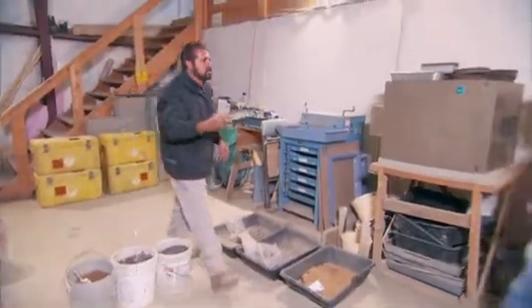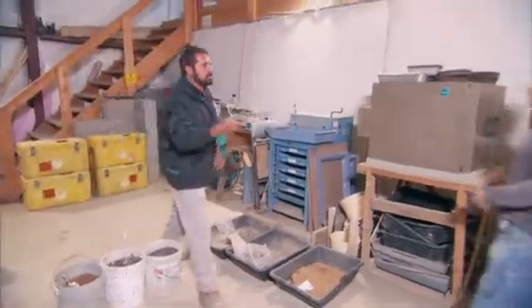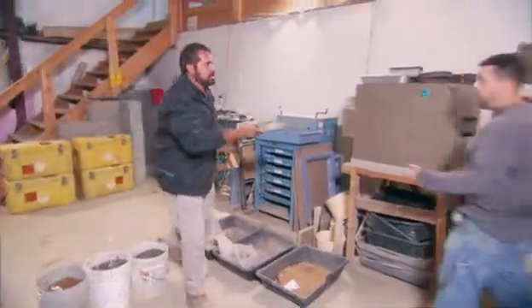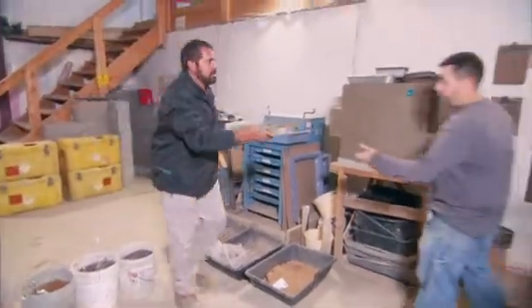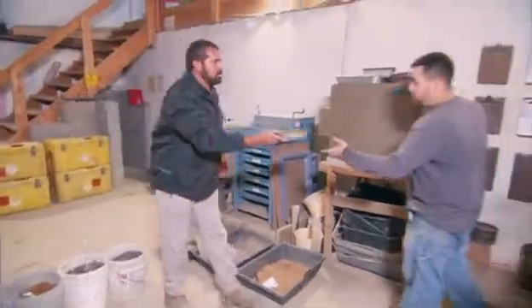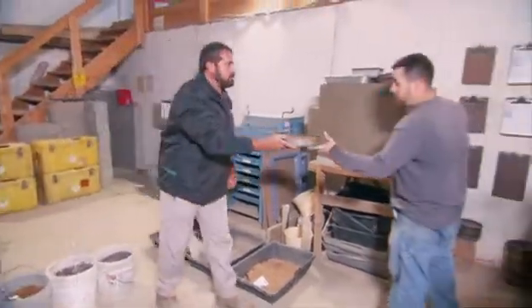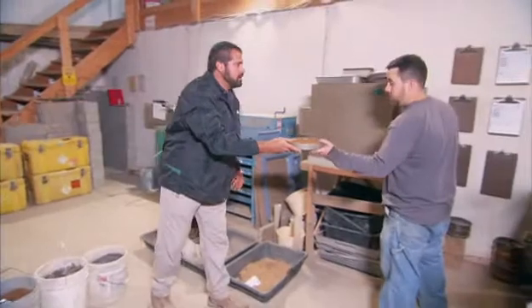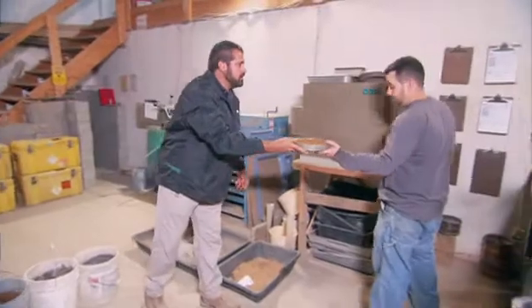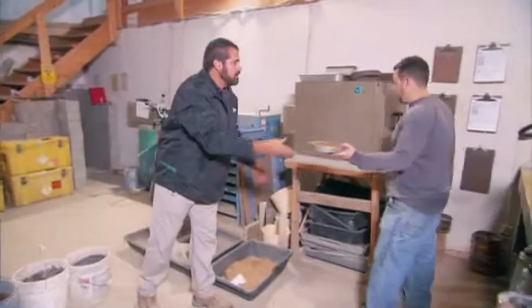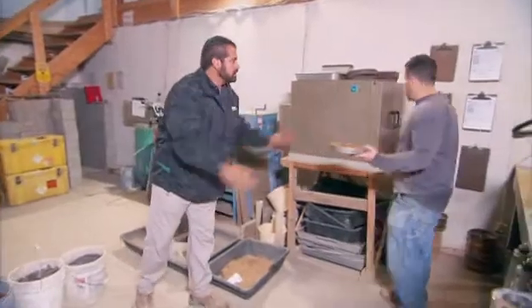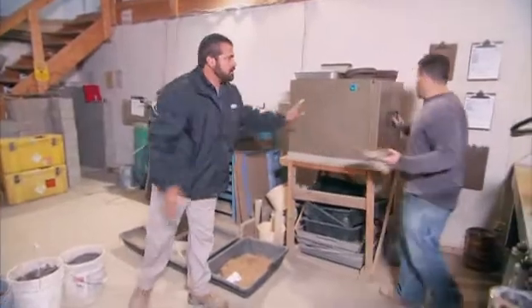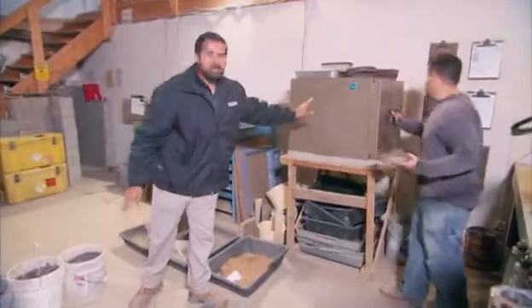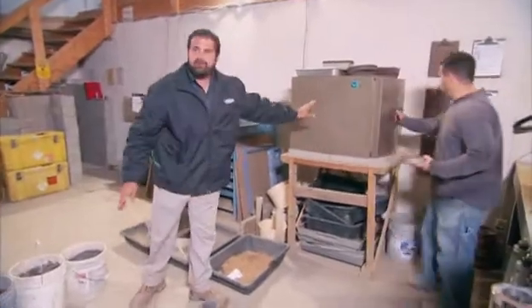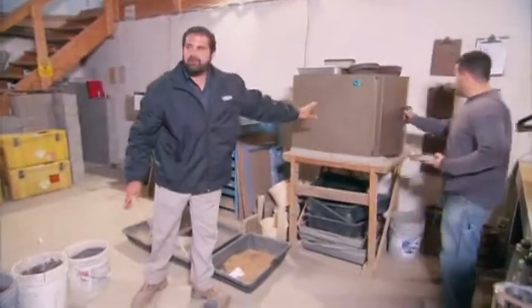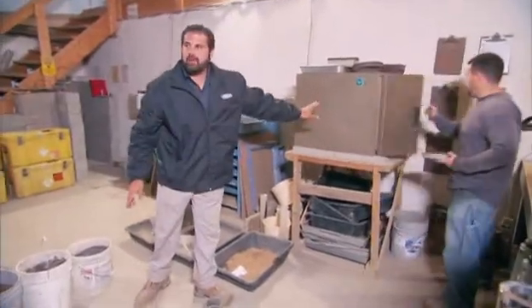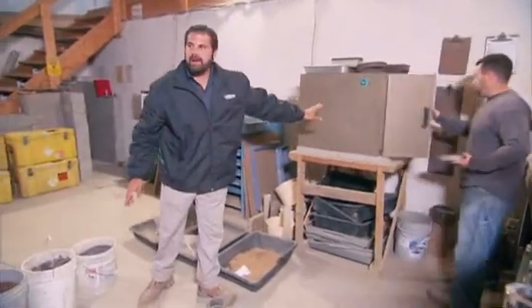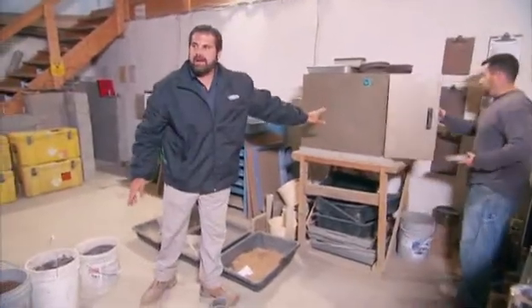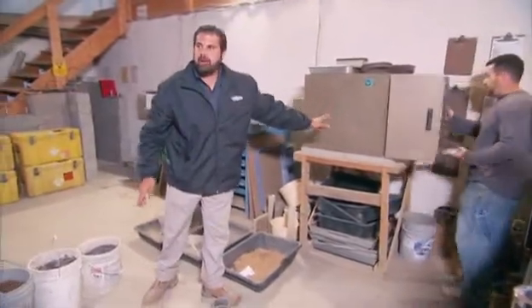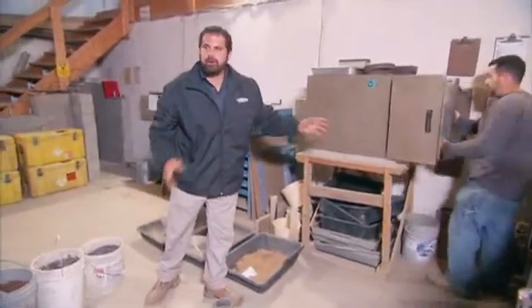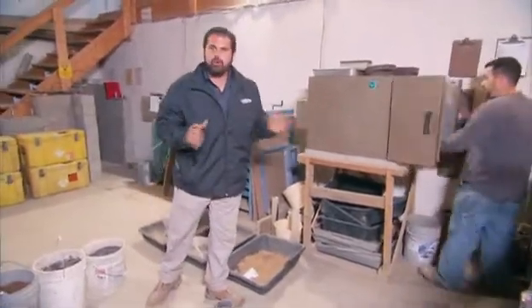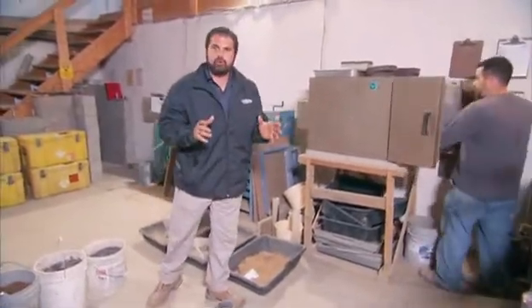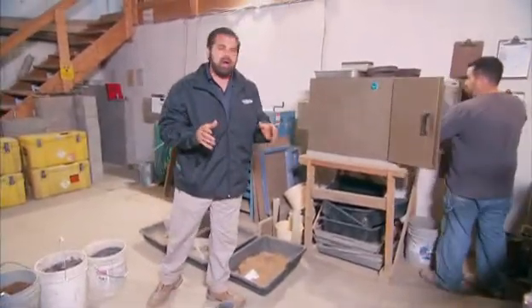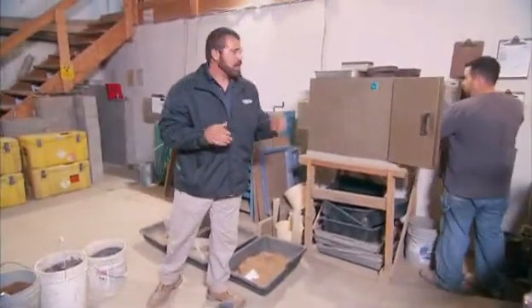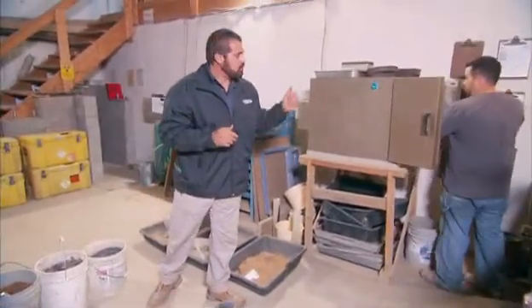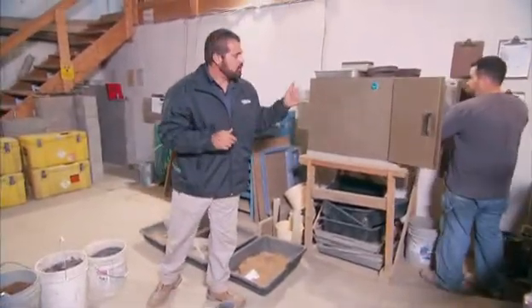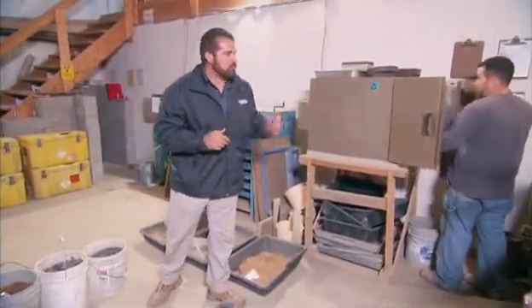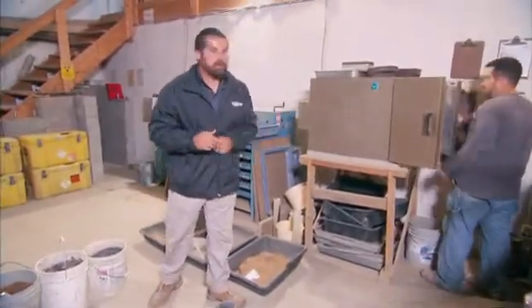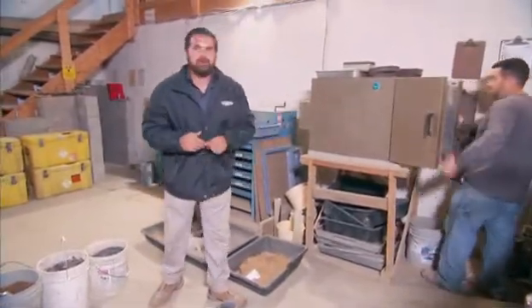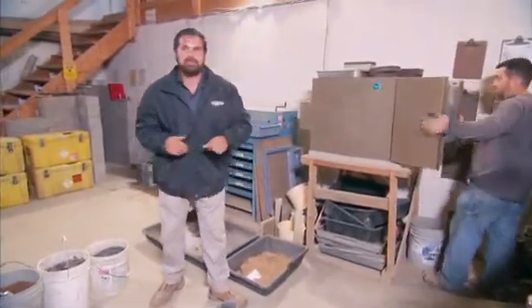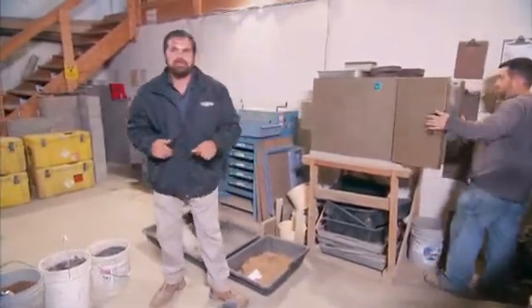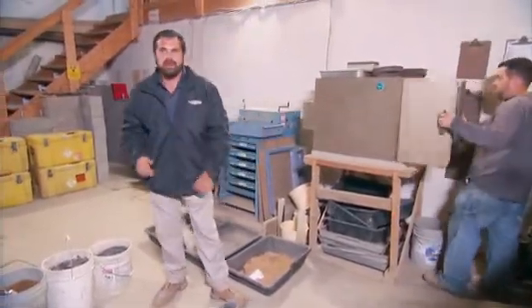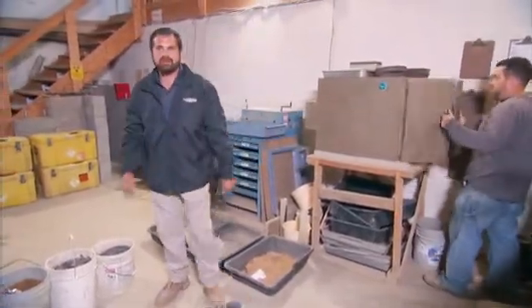Want to put that in the oven for me? It'll be in the oven for about an hour. We'll dry it and we'll be ready to do our sieve analysis.